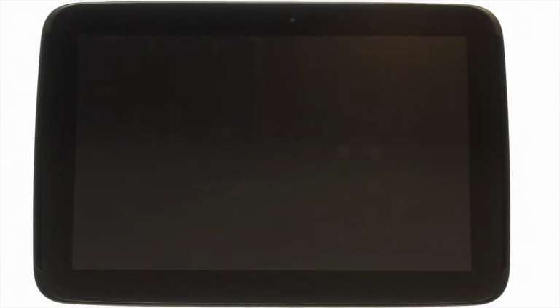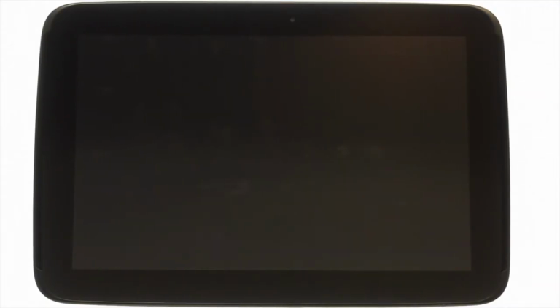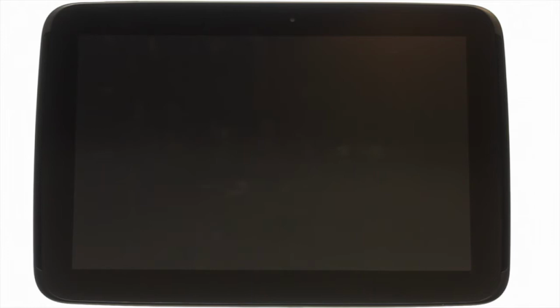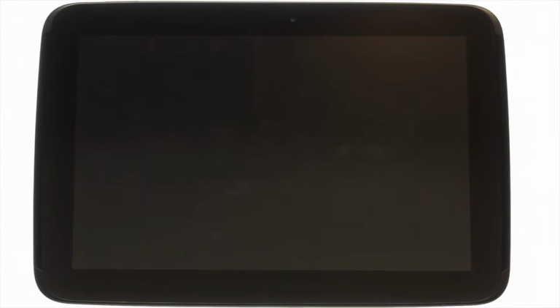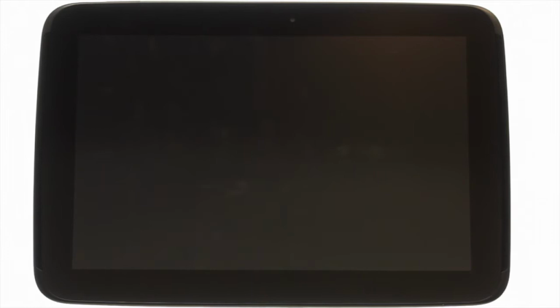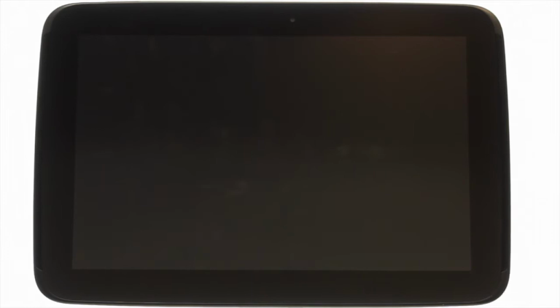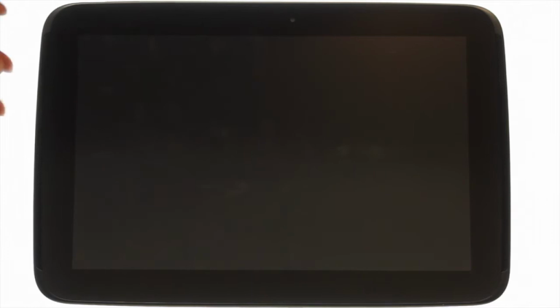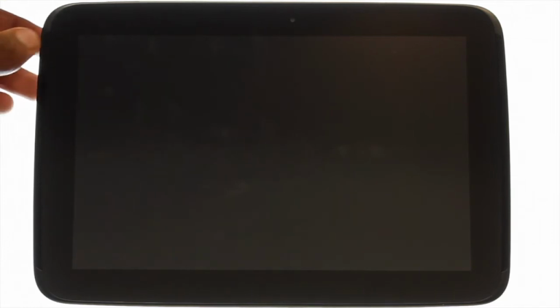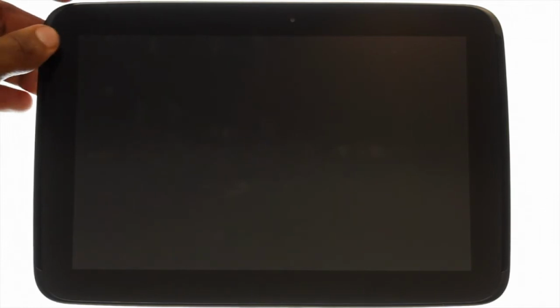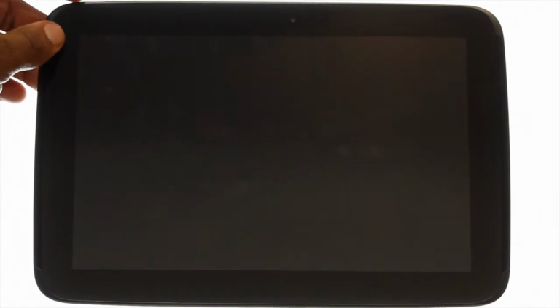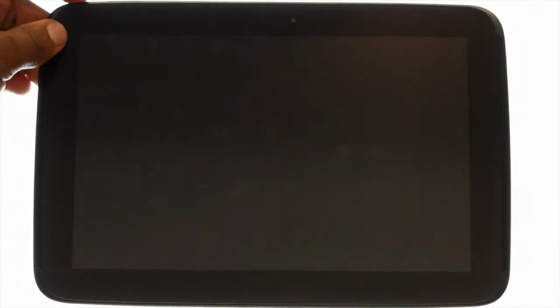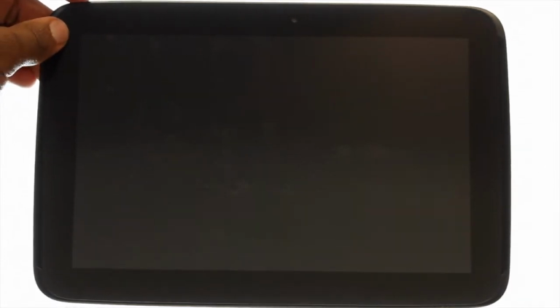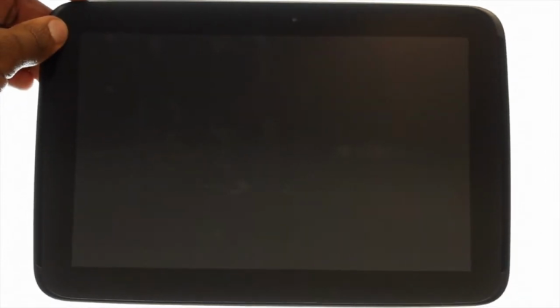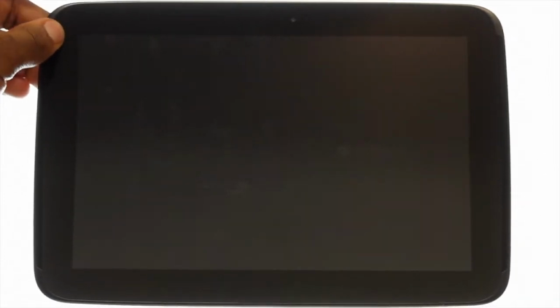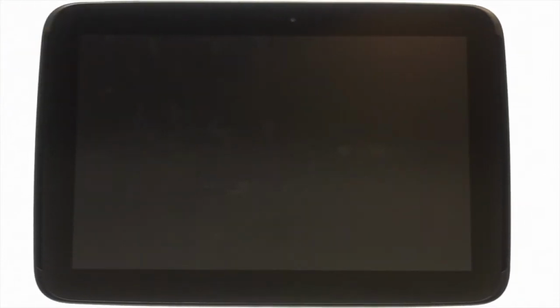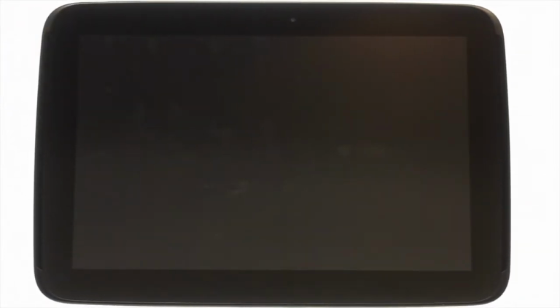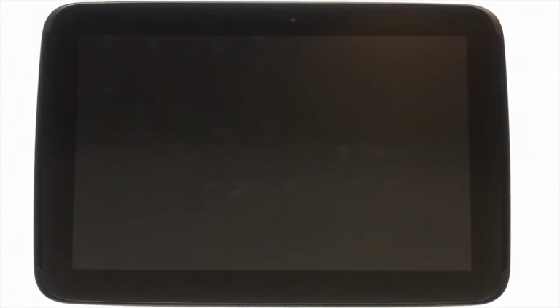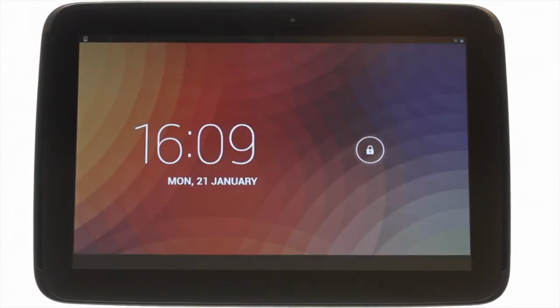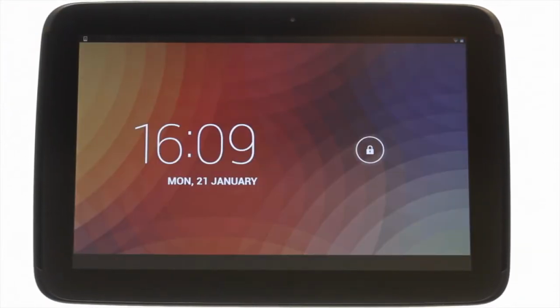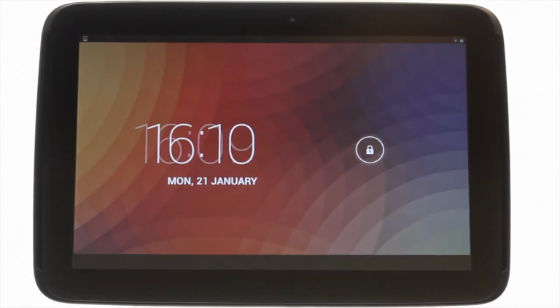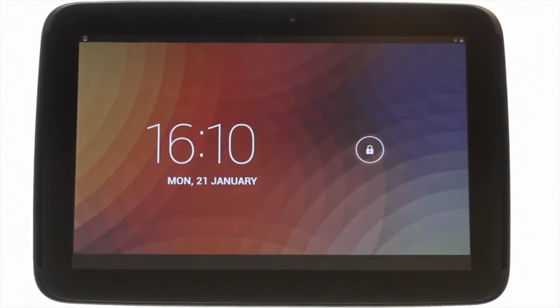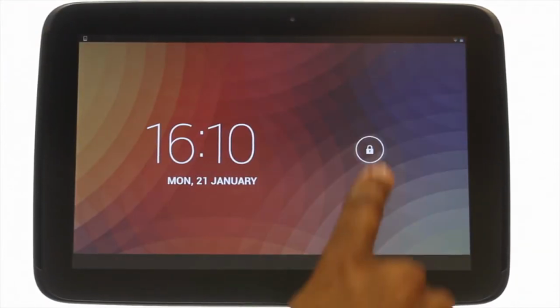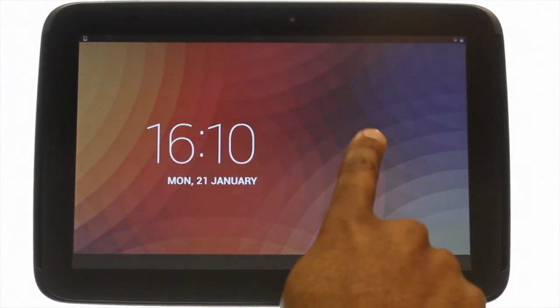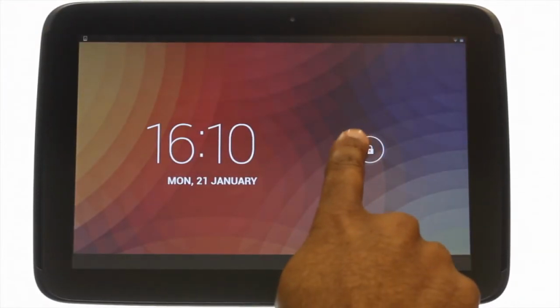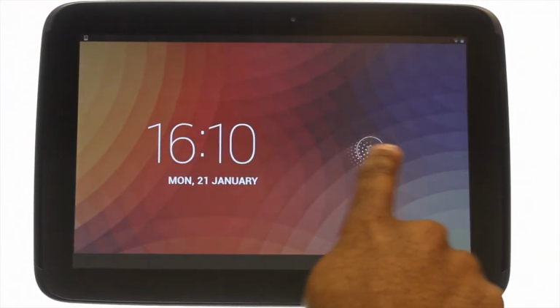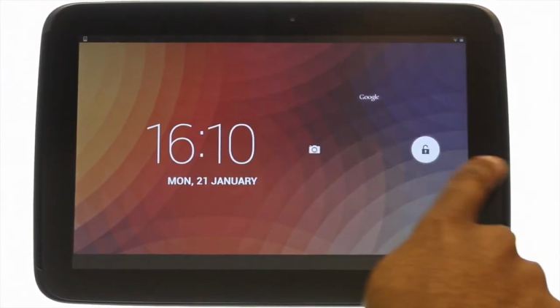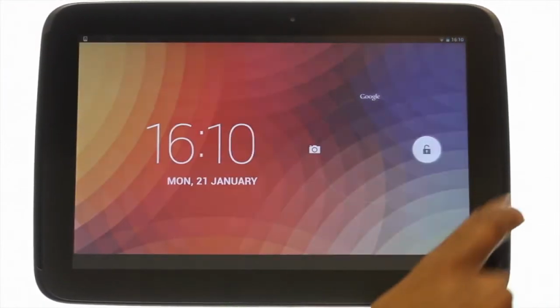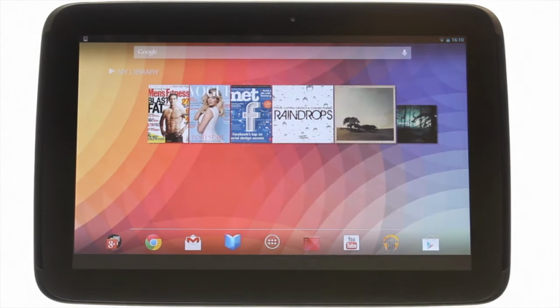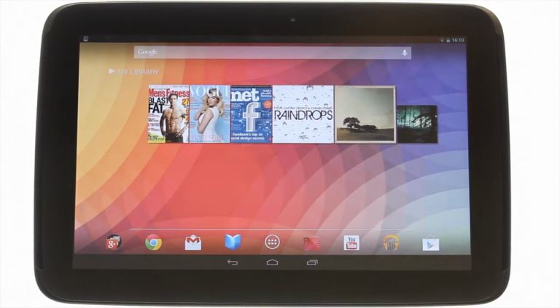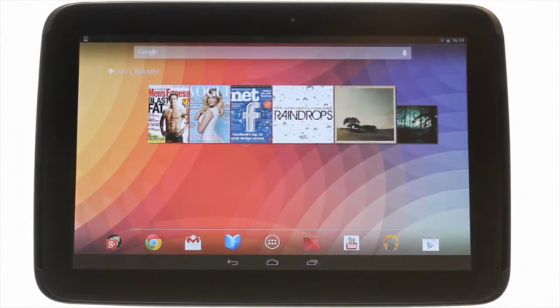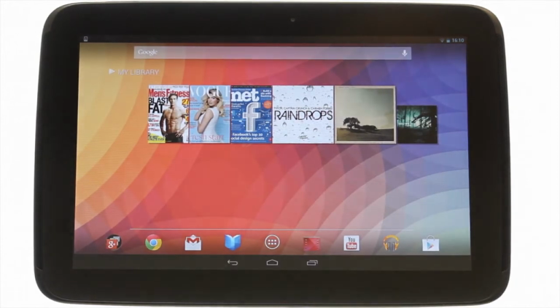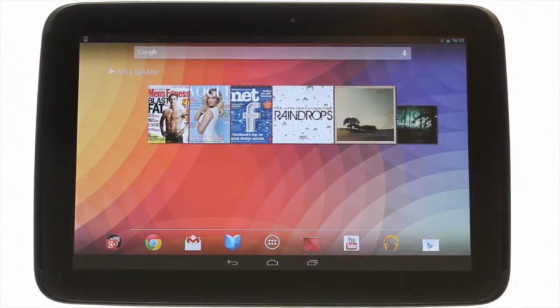At the top left you'll find your power lock button. Press it to bring your Nexus 10 to life and then swipe the padlock to the right to unlock the touchscreen.